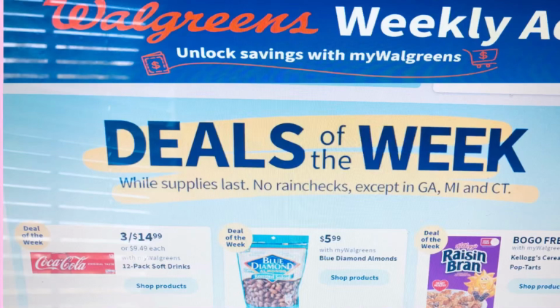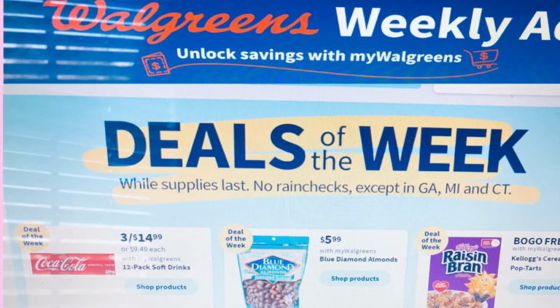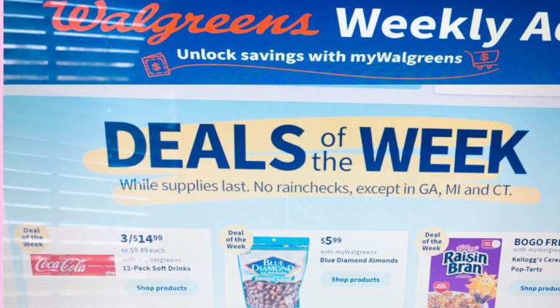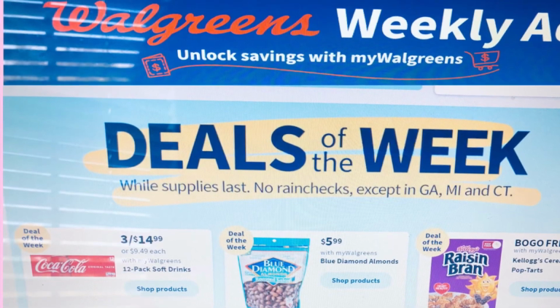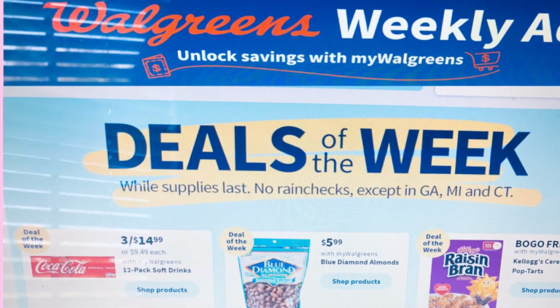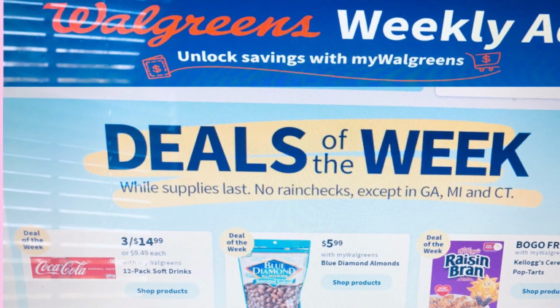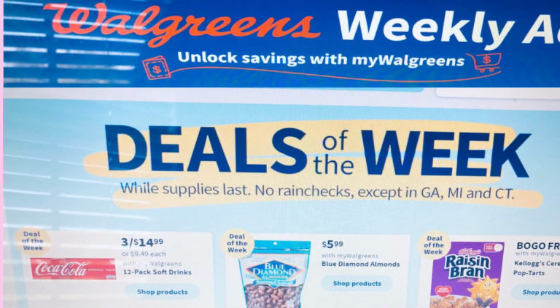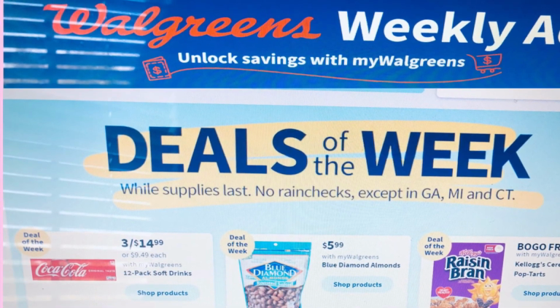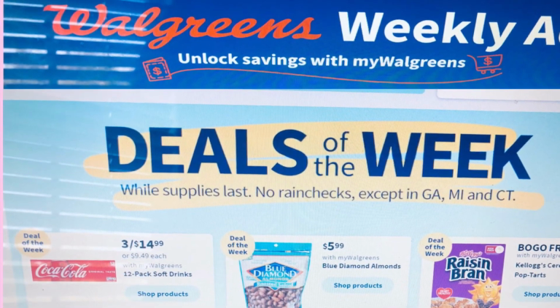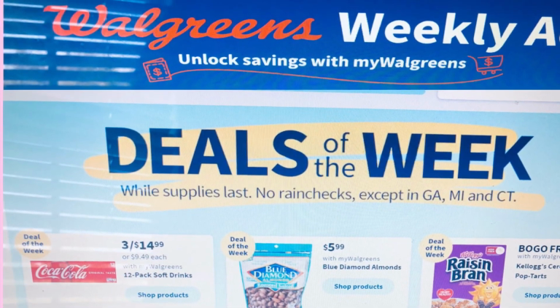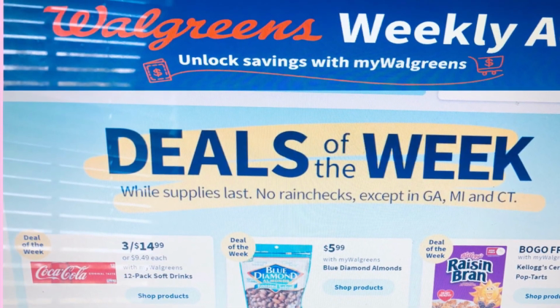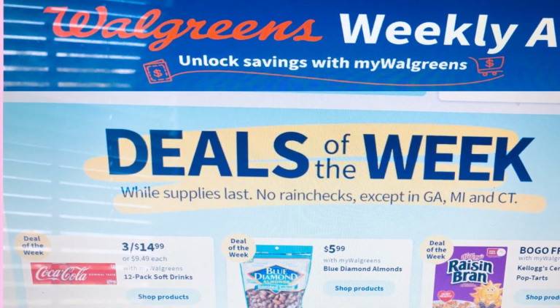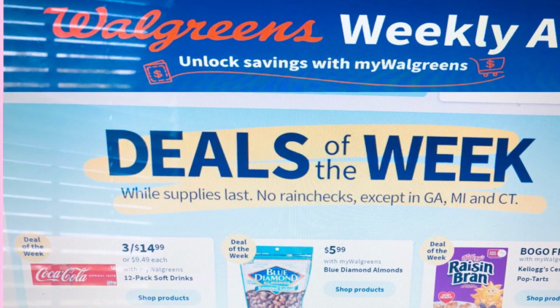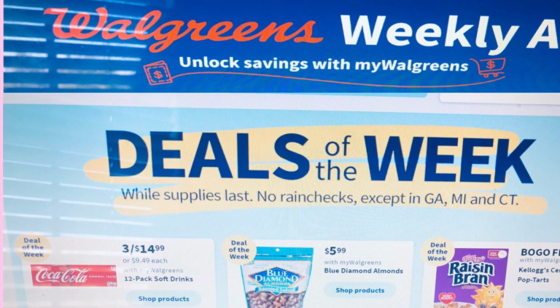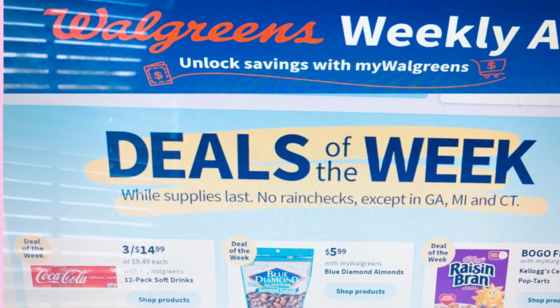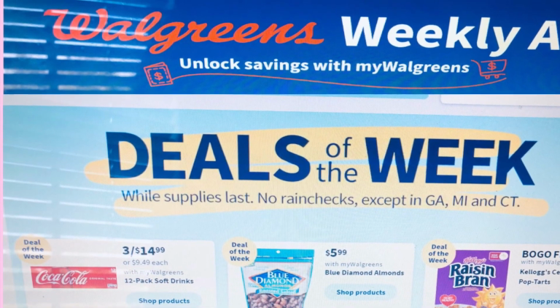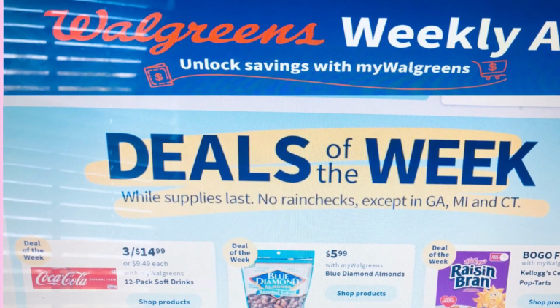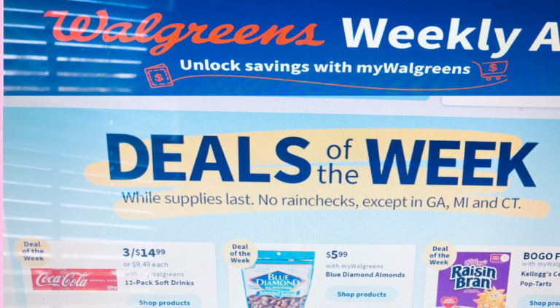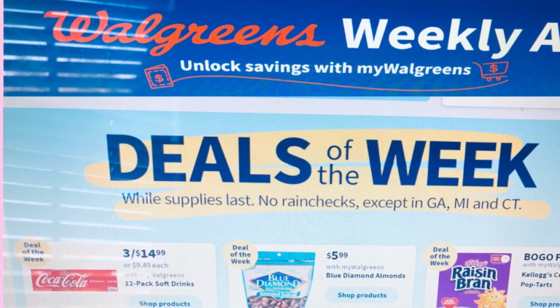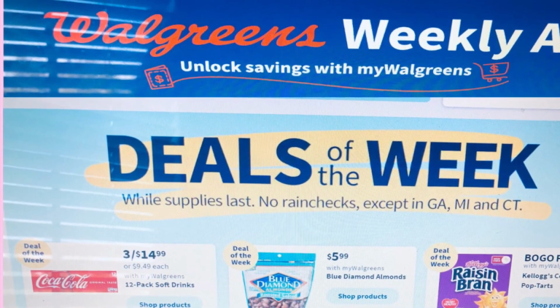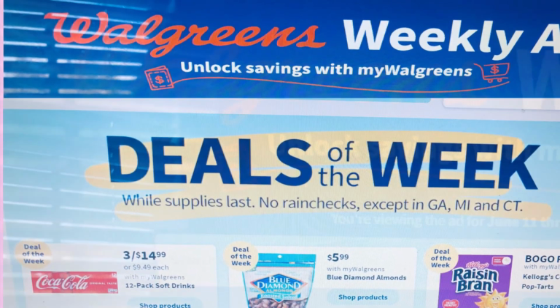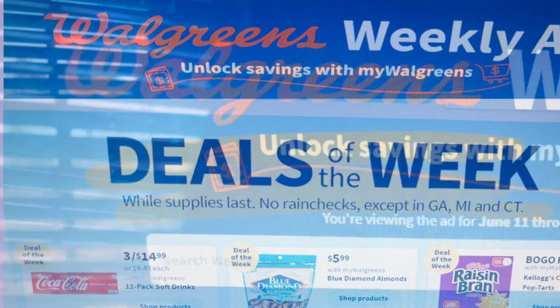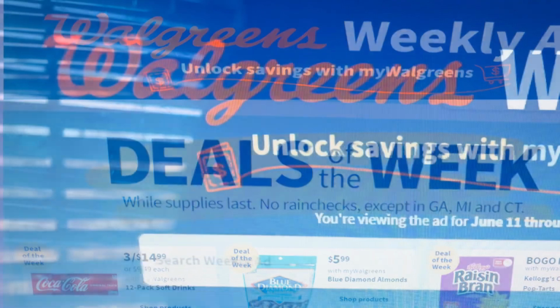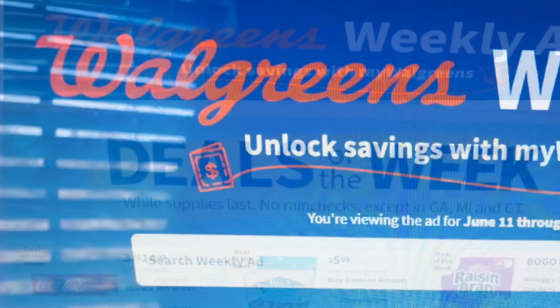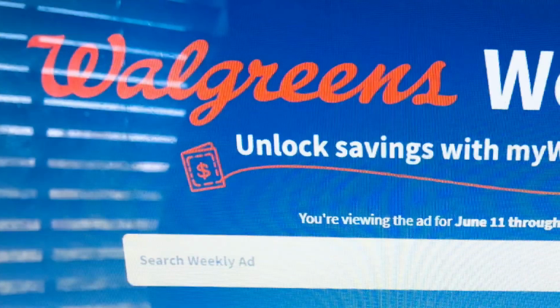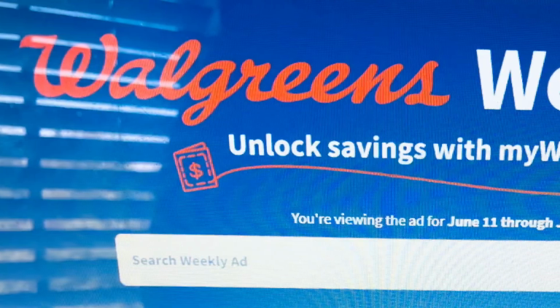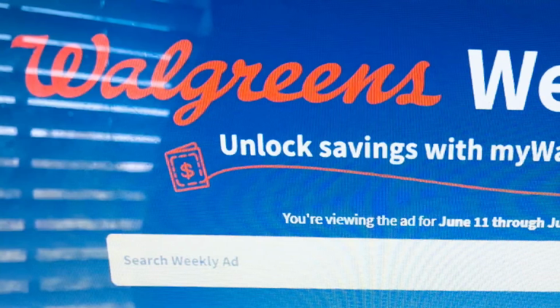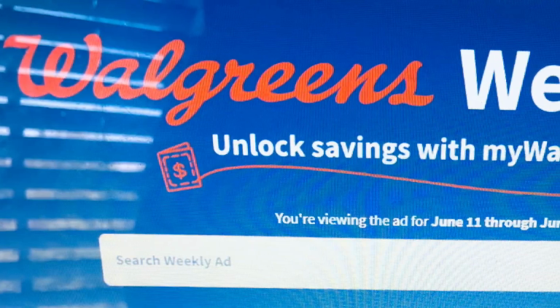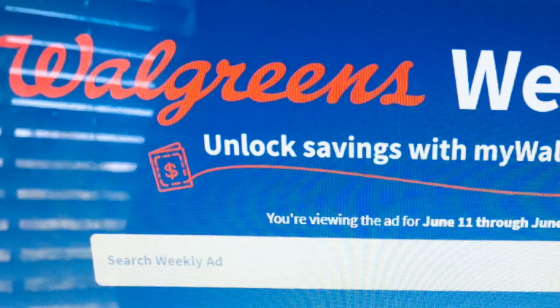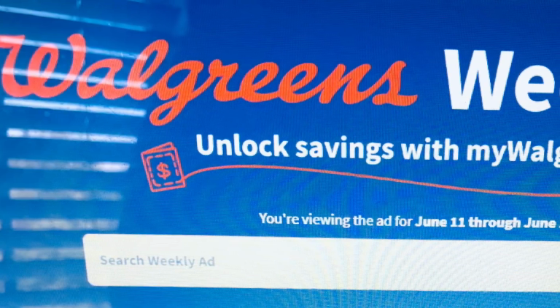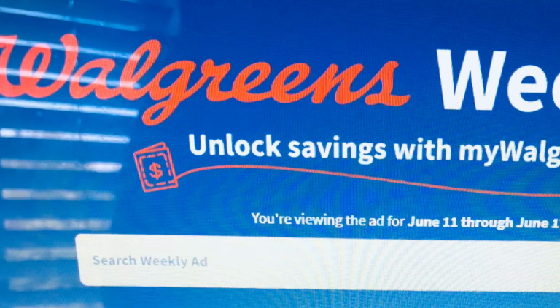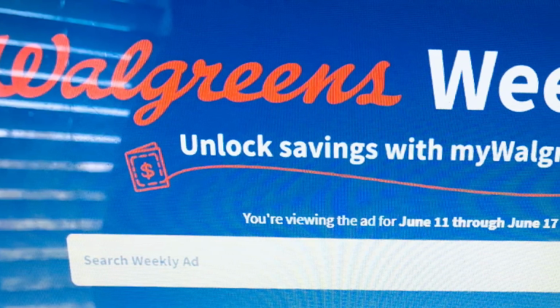Hello everyone, welcome to my channel. Today's video is the Walgreens ad preview for the week of June 11th to the 17th.